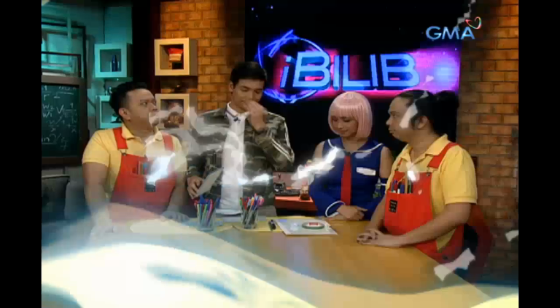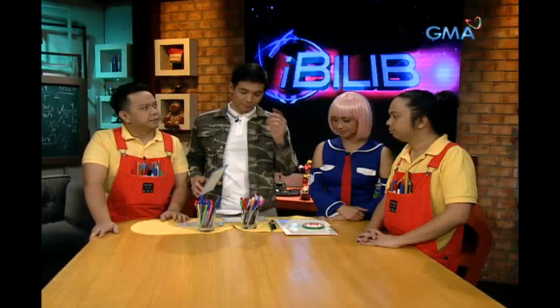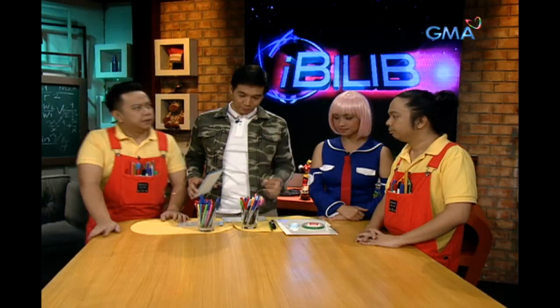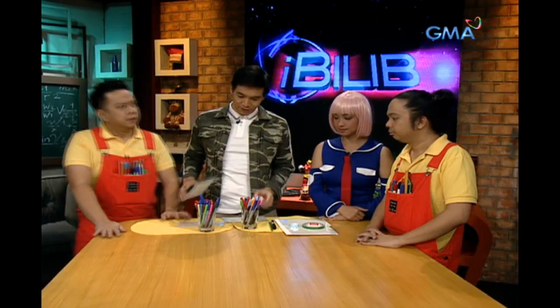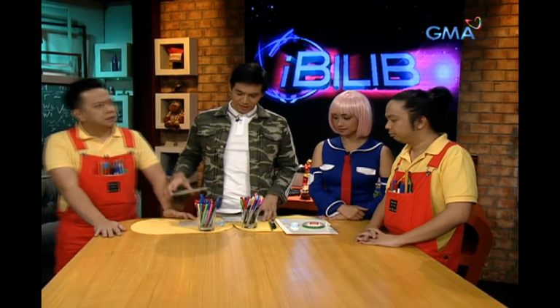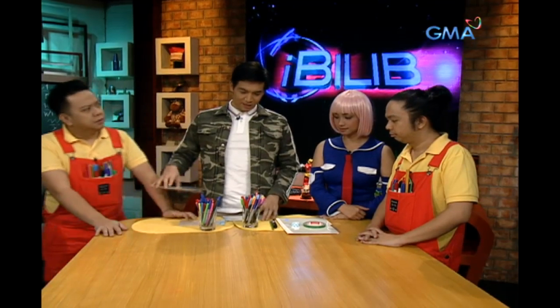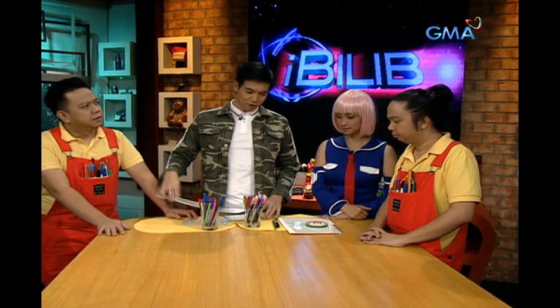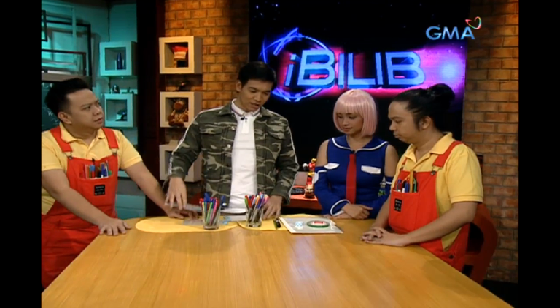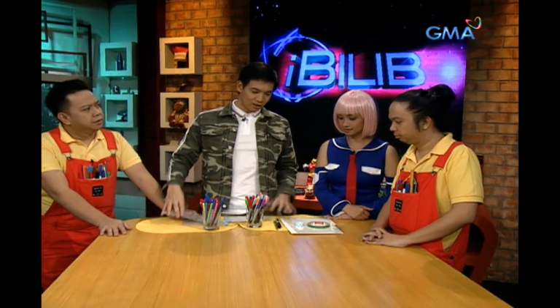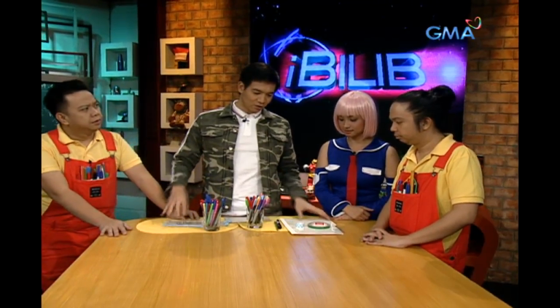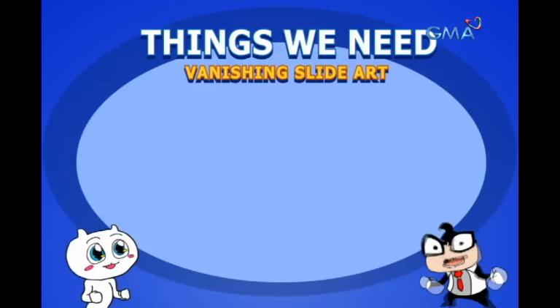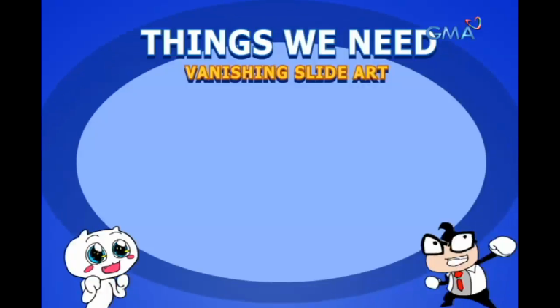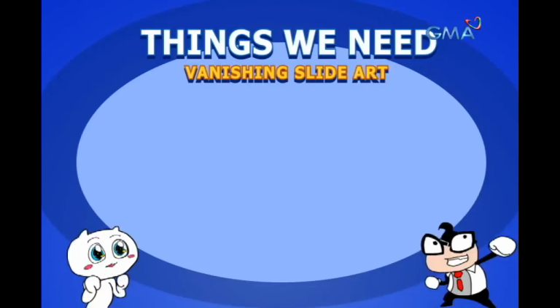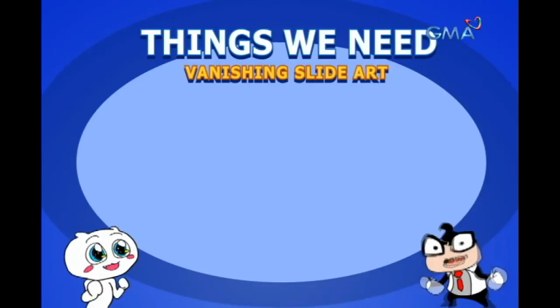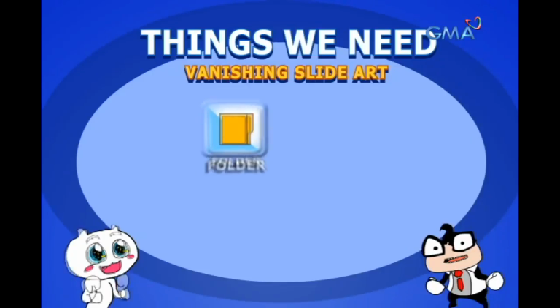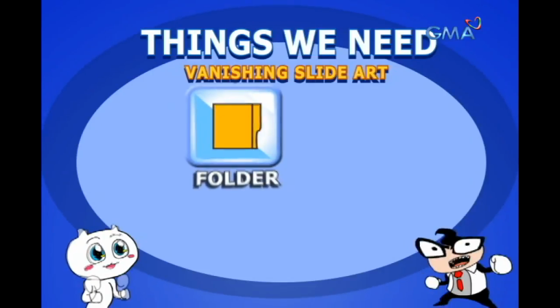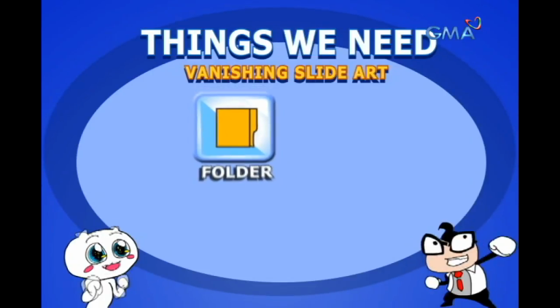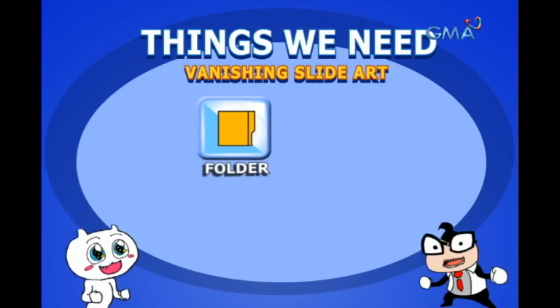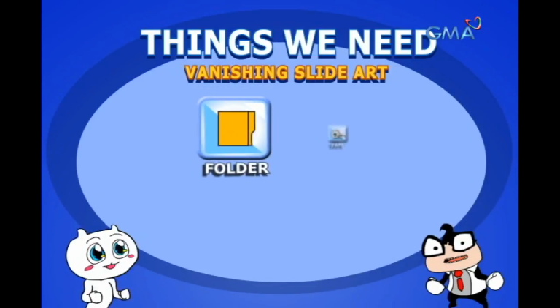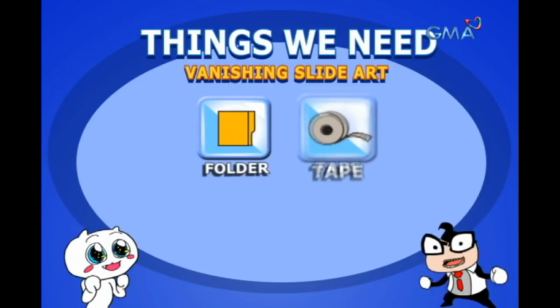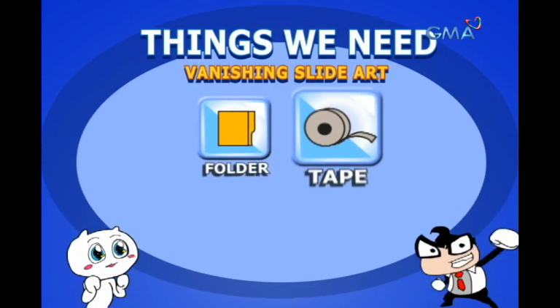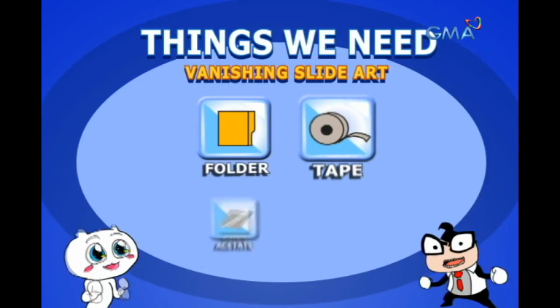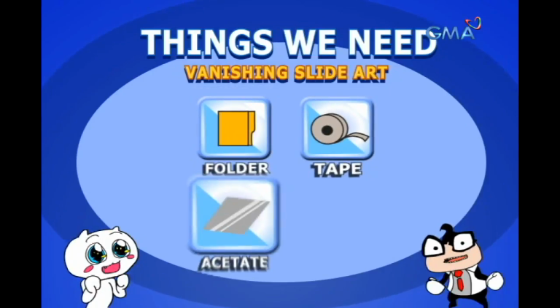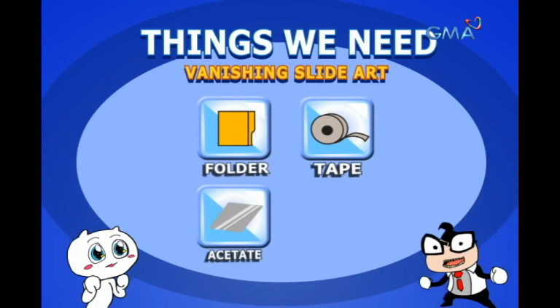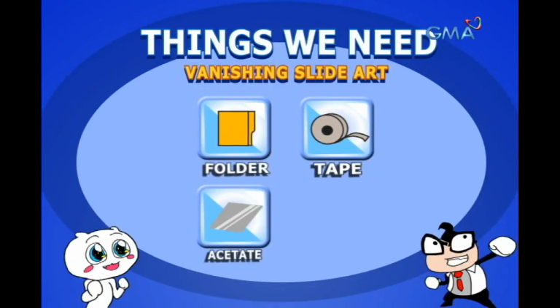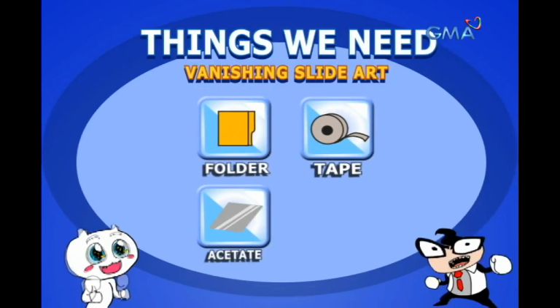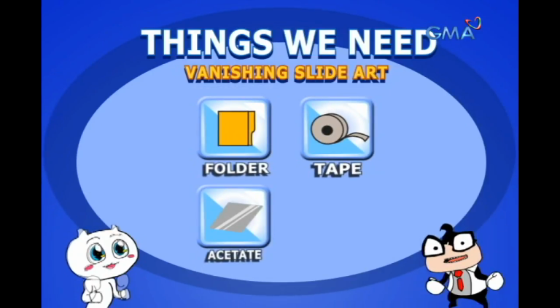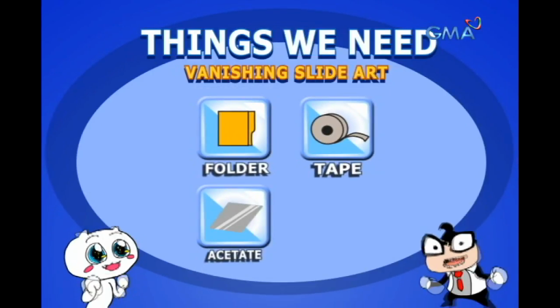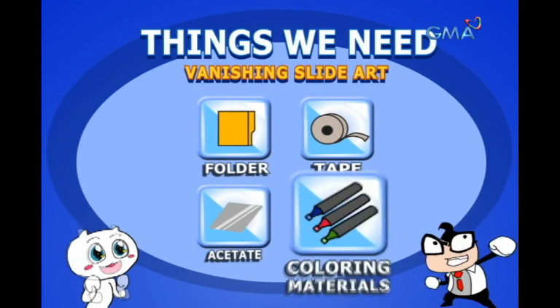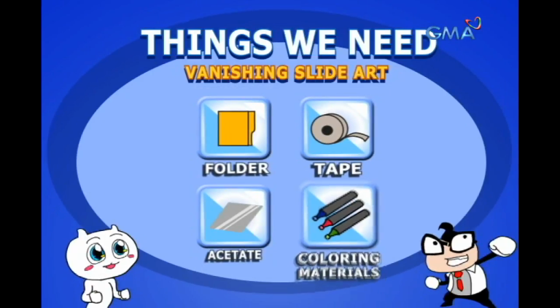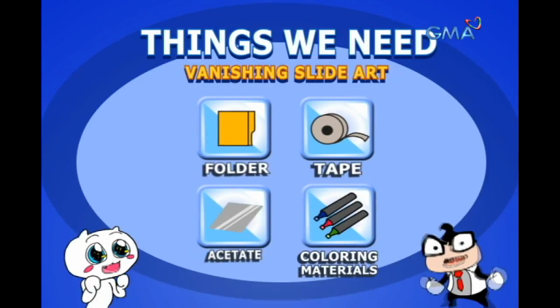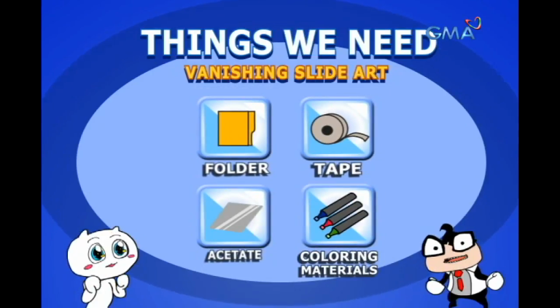I believe you can use your folder tape, acetate, and your coloring materials.